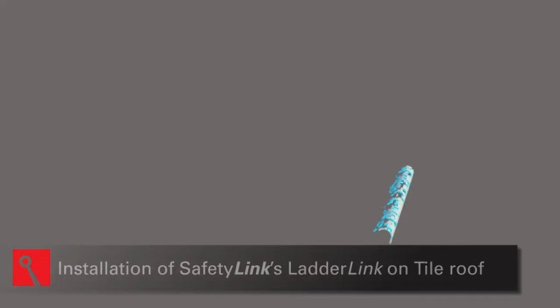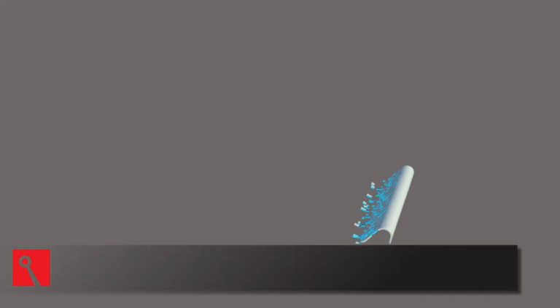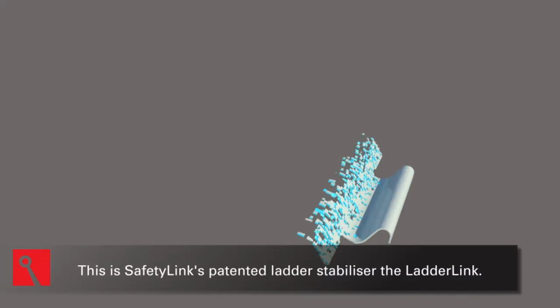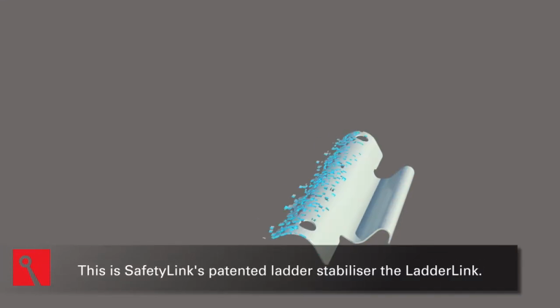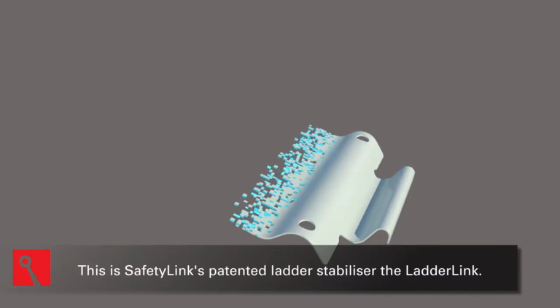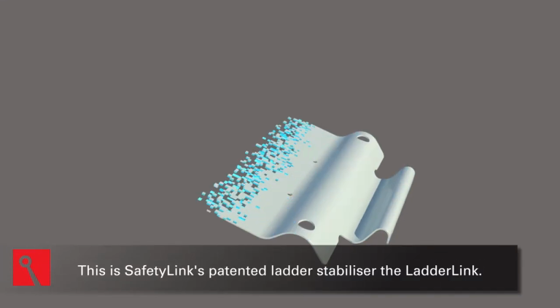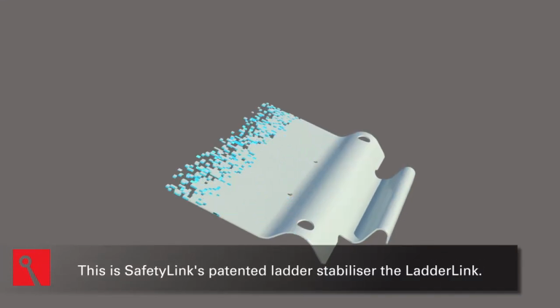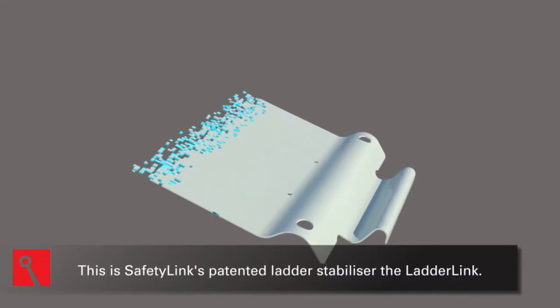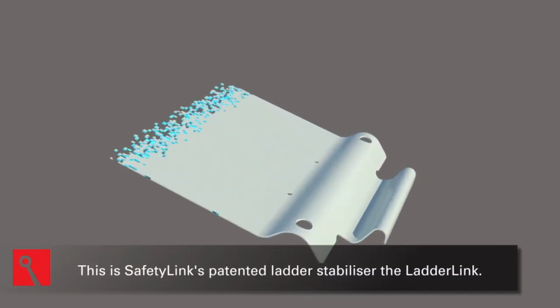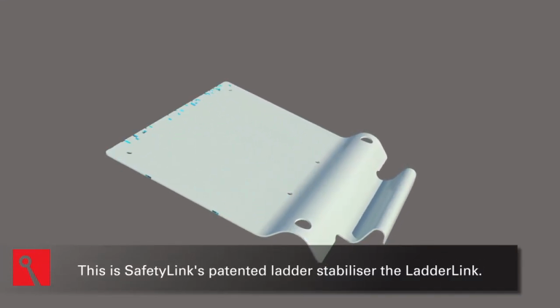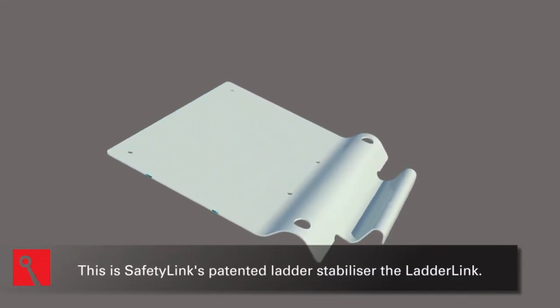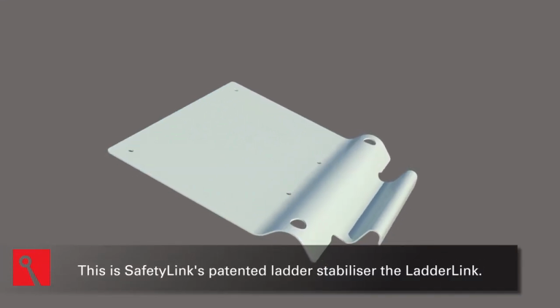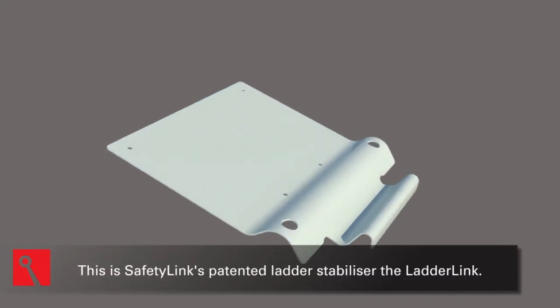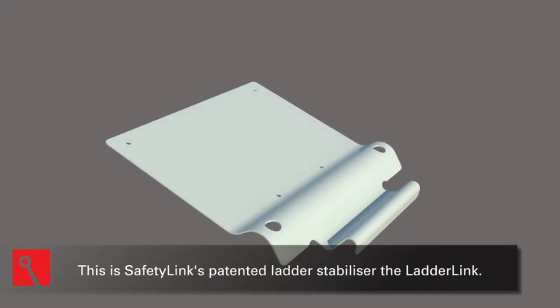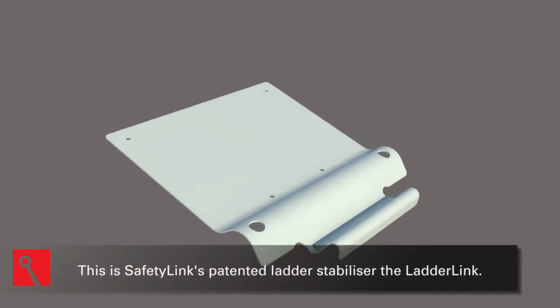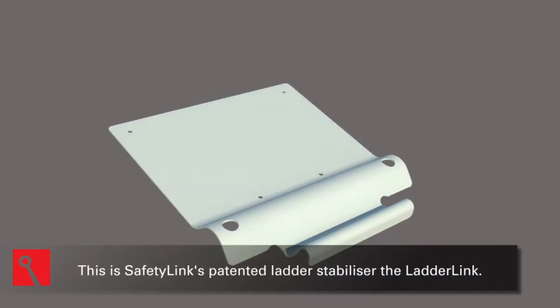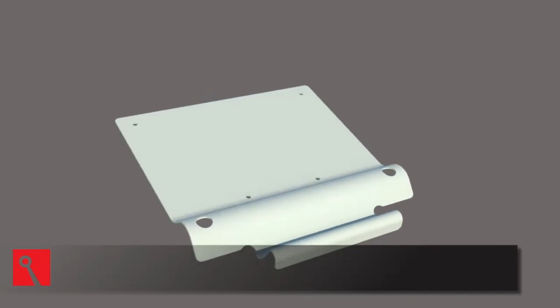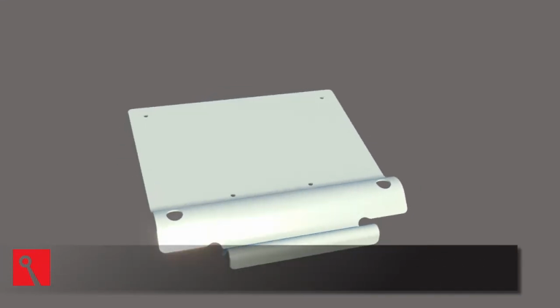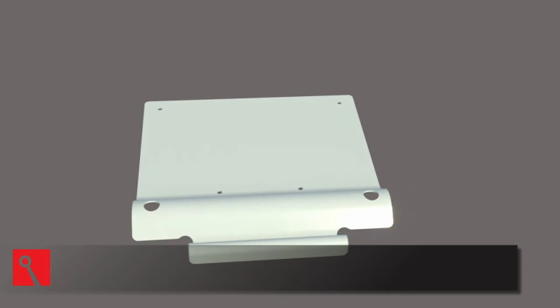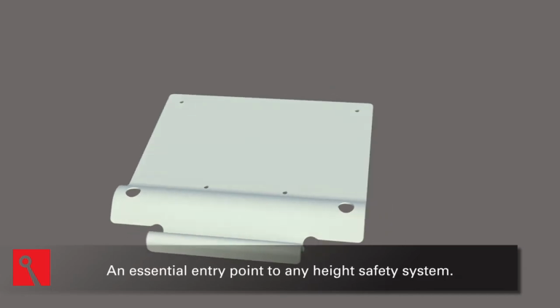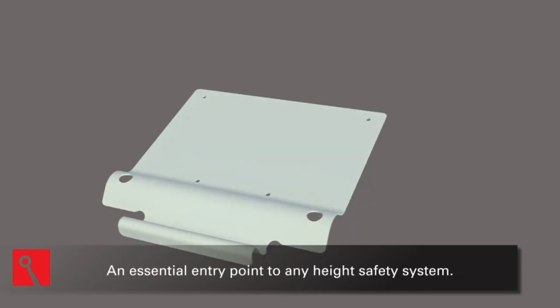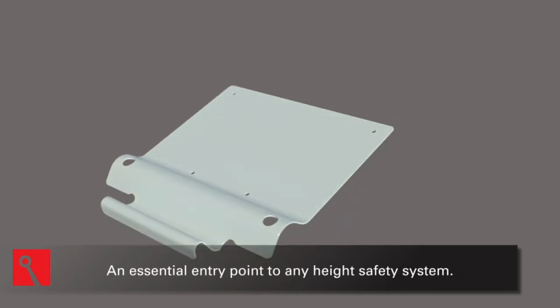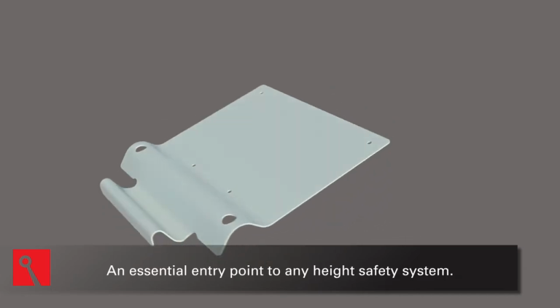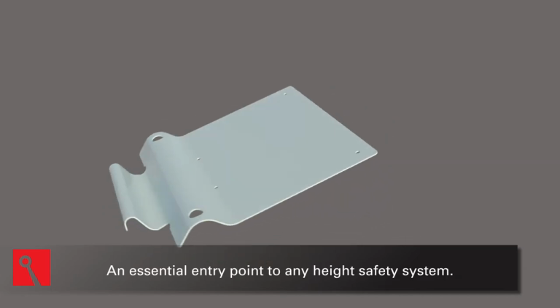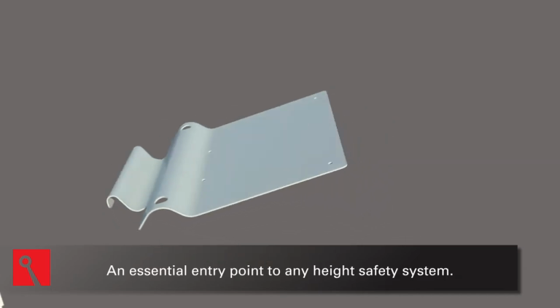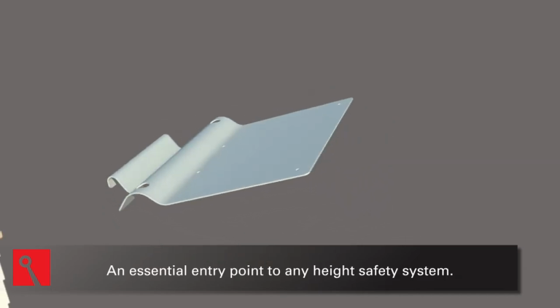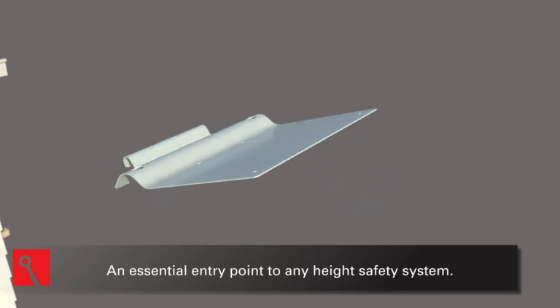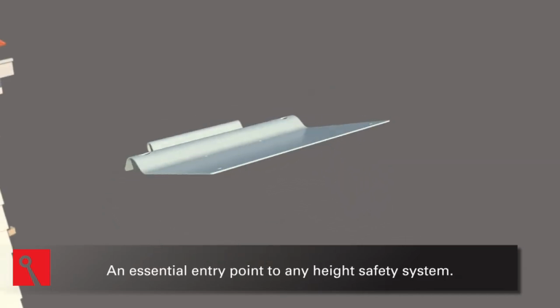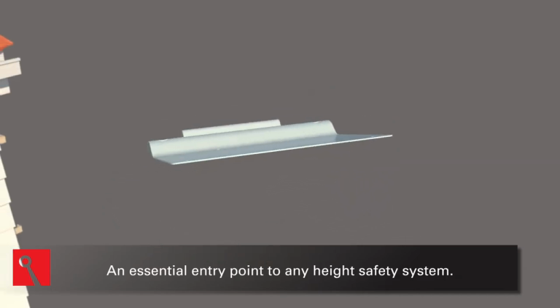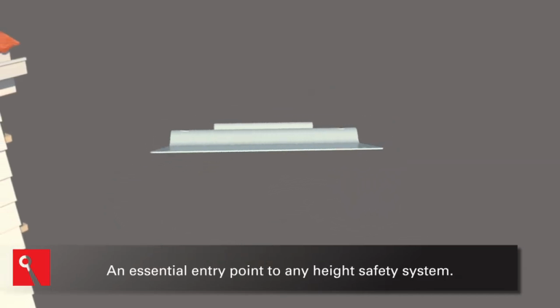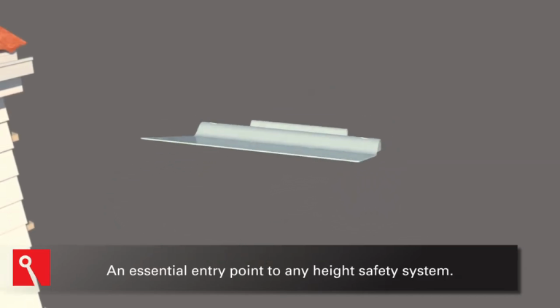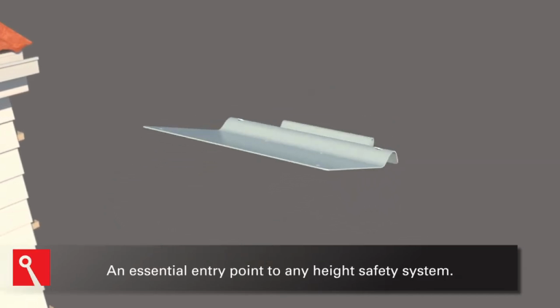This is Safety Link's patented ladder stabilizer, the Ladder Link — an essential entry point to any height safety system.